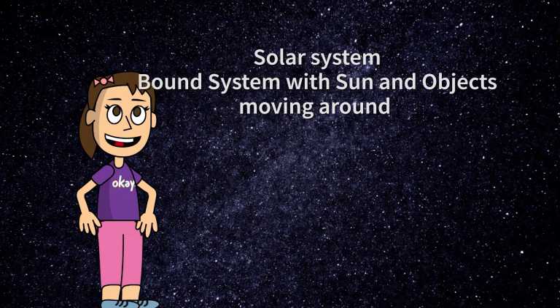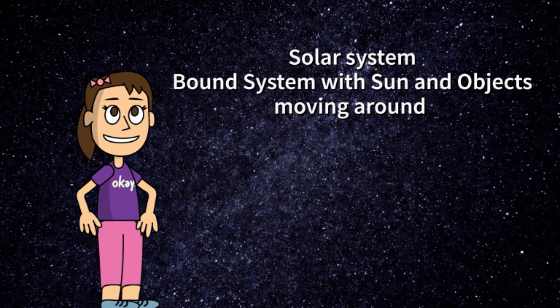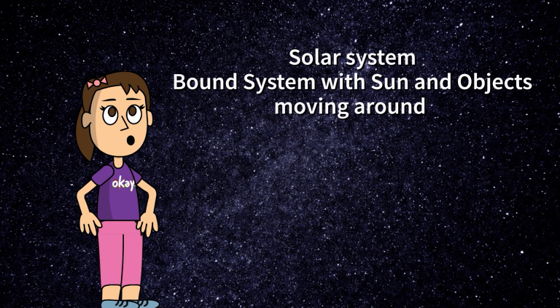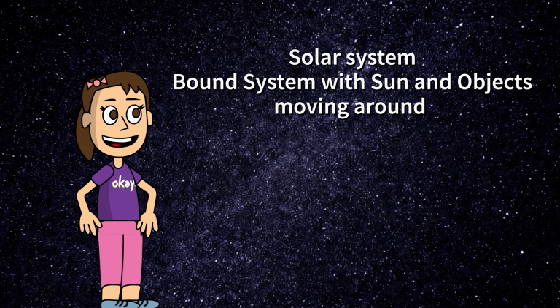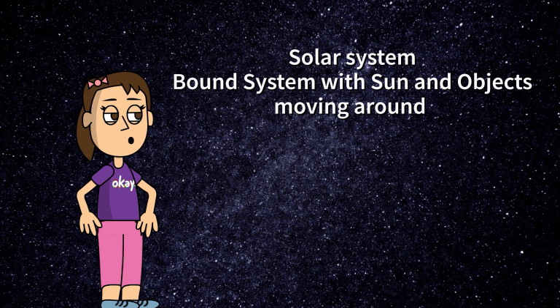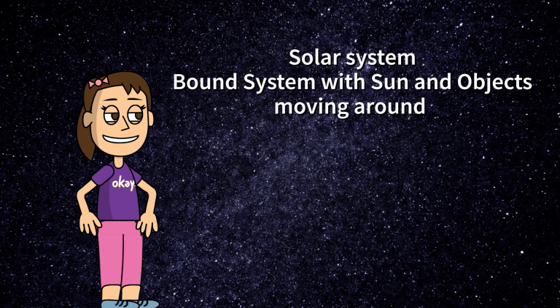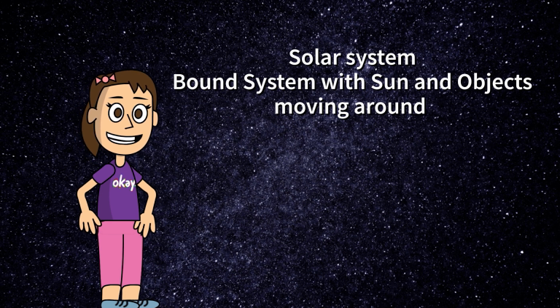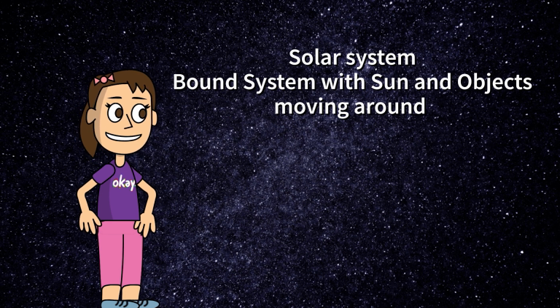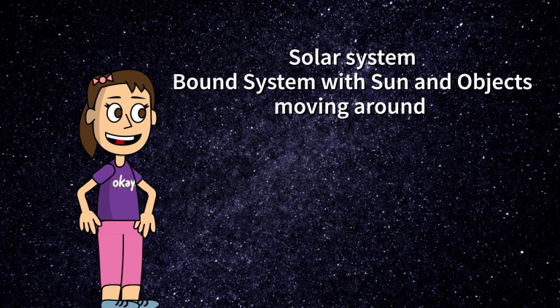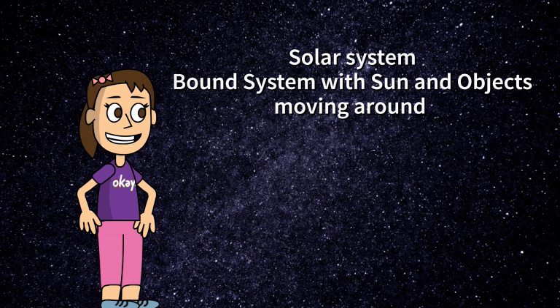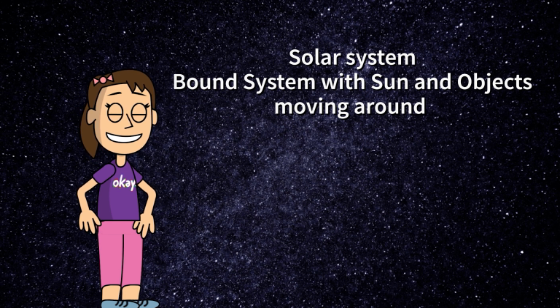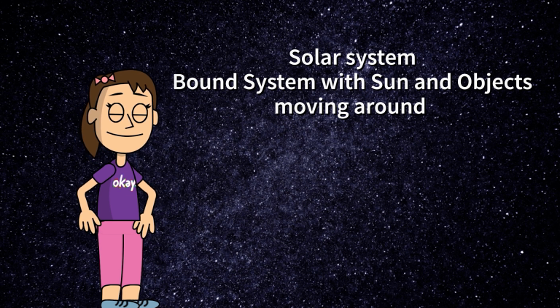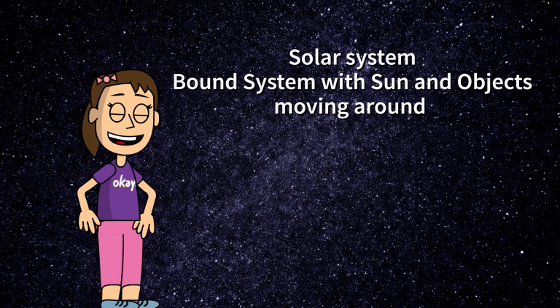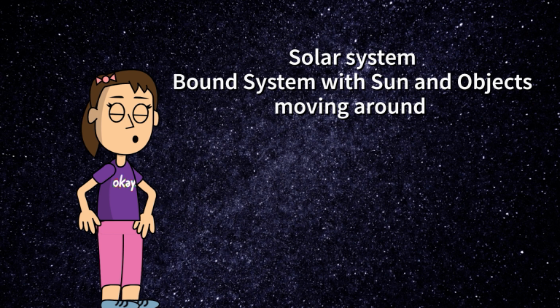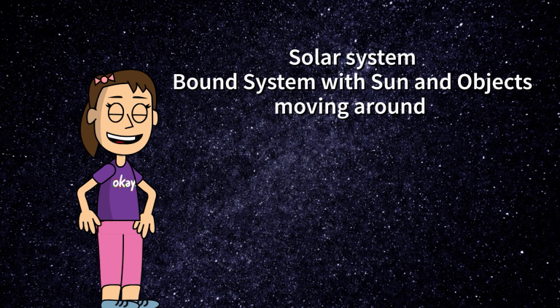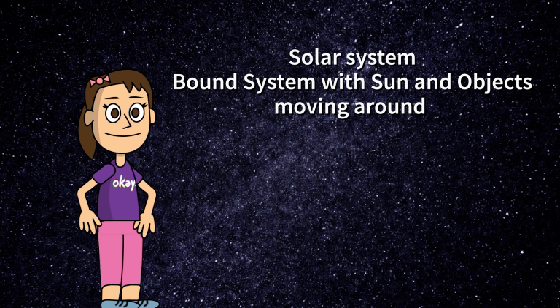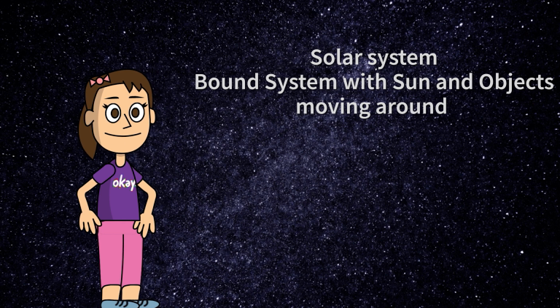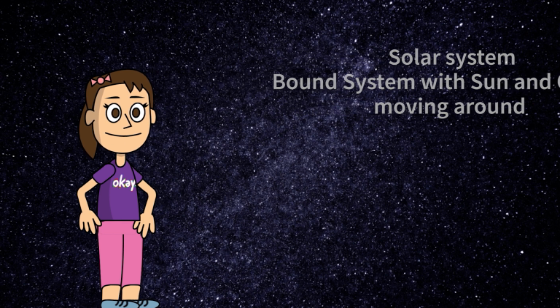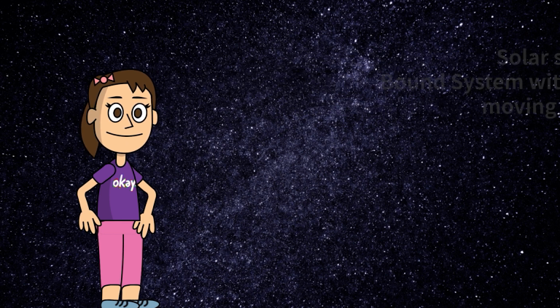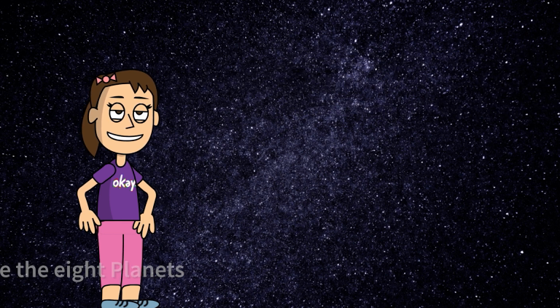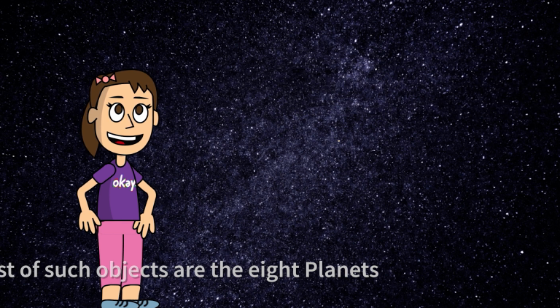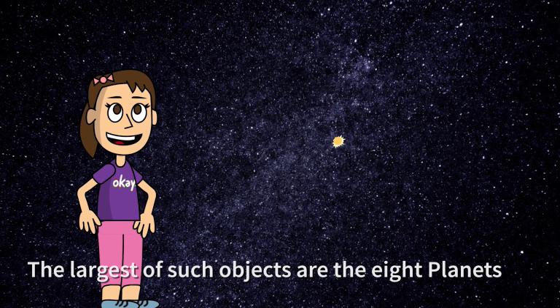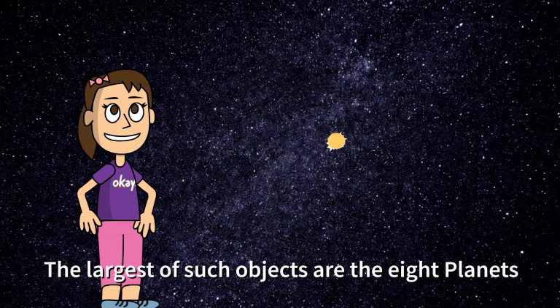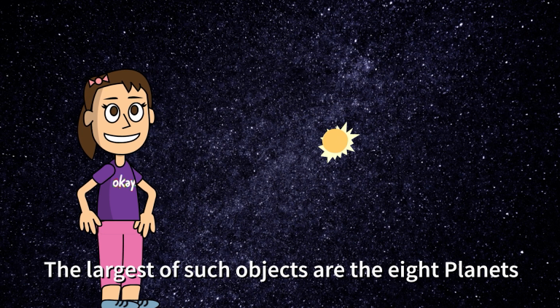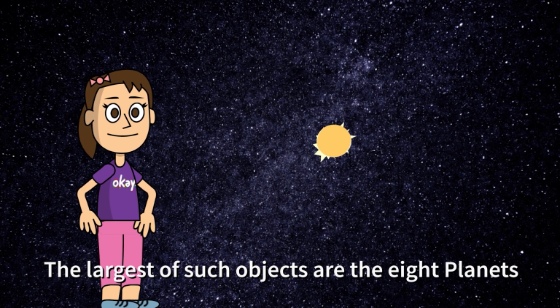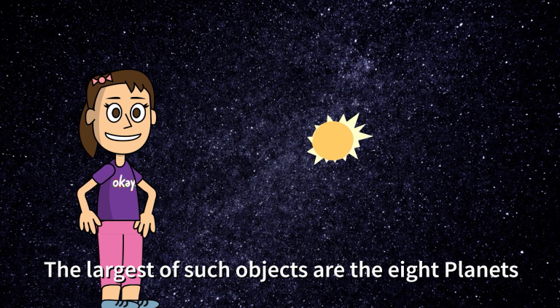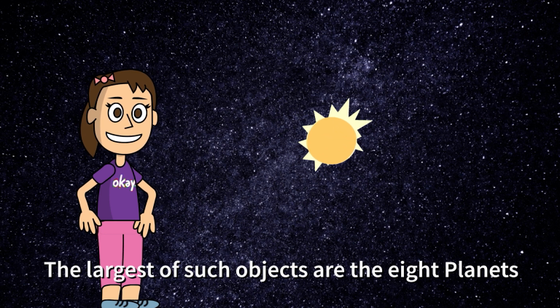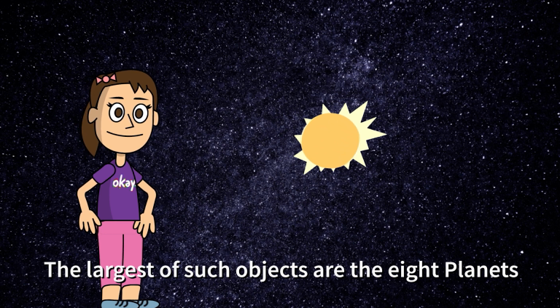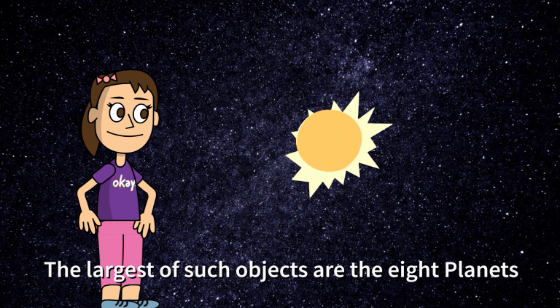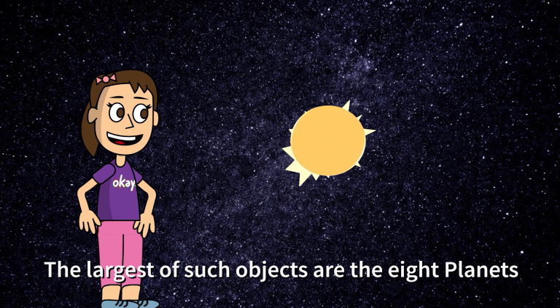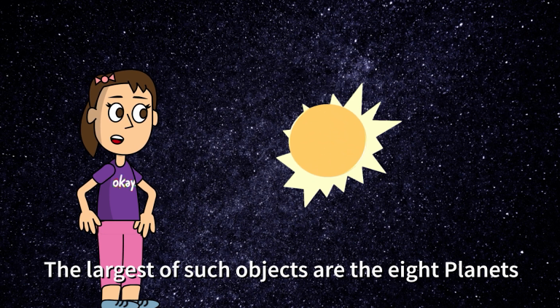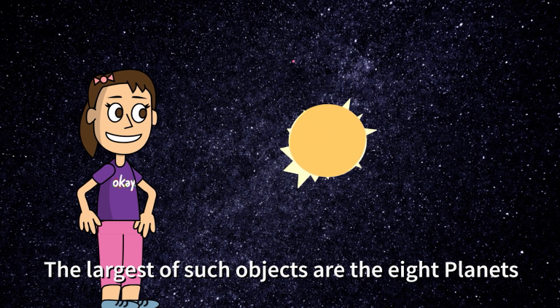Solar system is a bound system of sun and the objects that move around. The largest of such objects are eight planets.